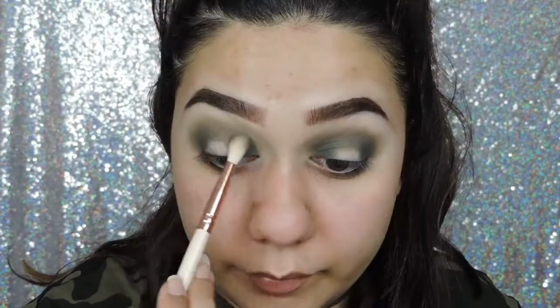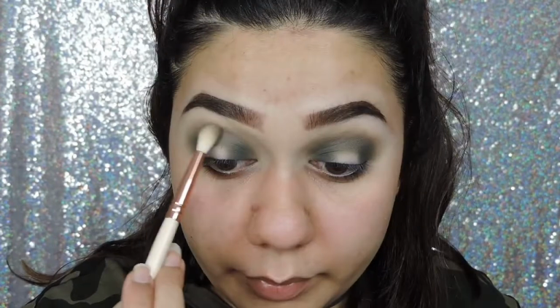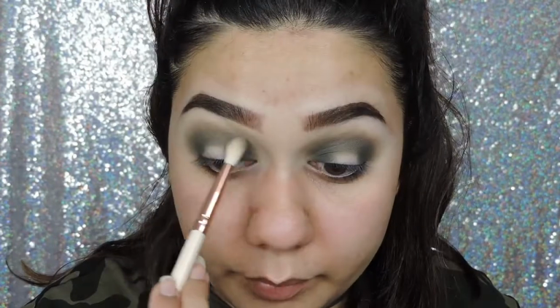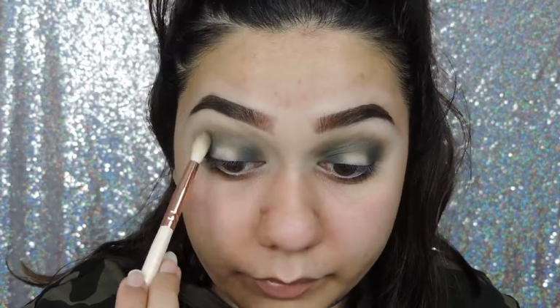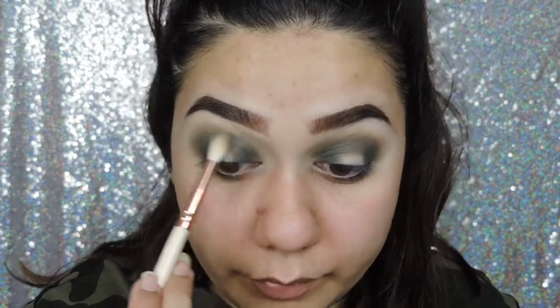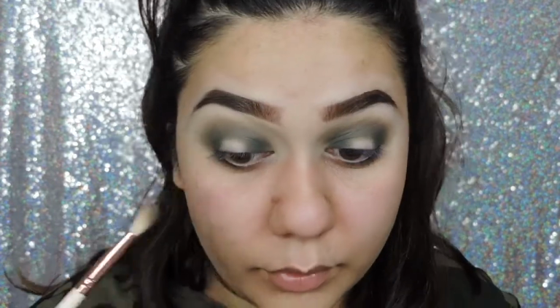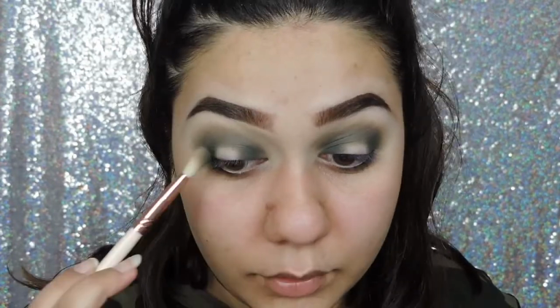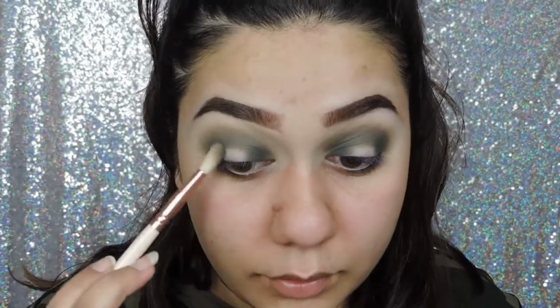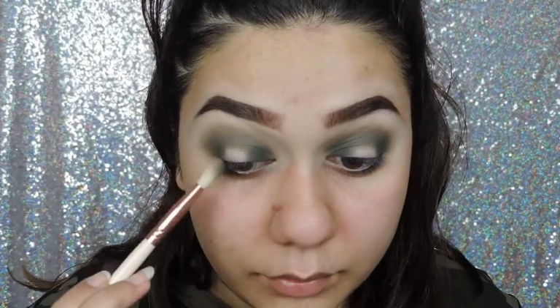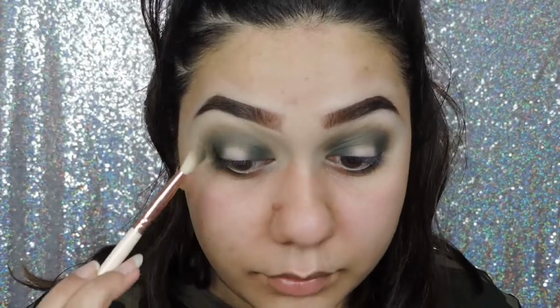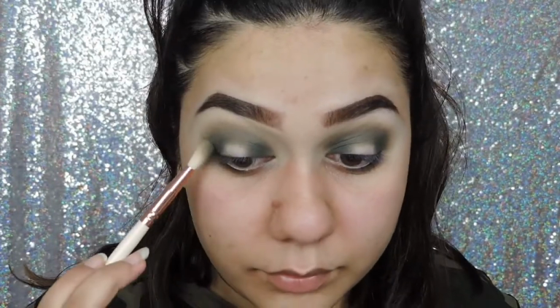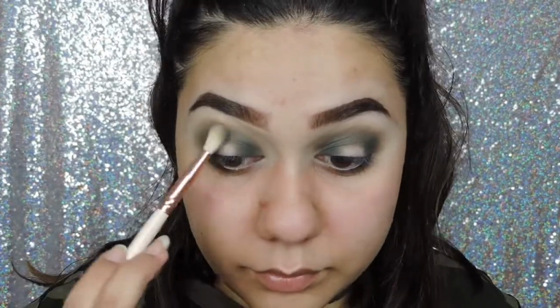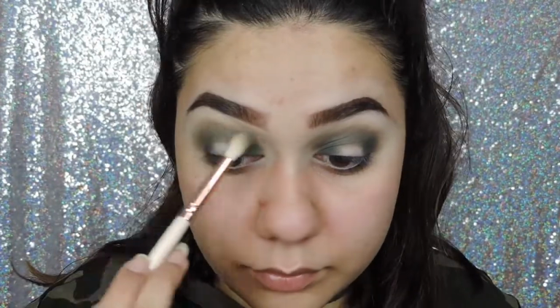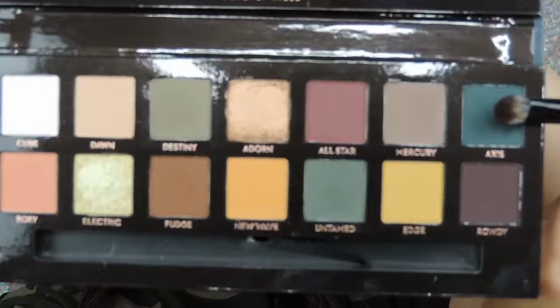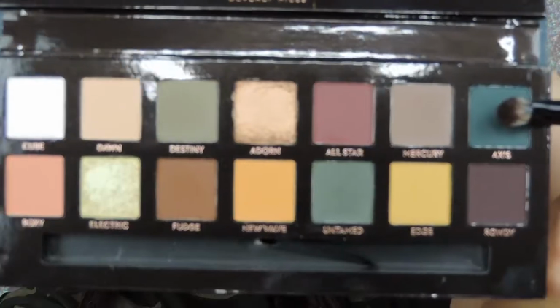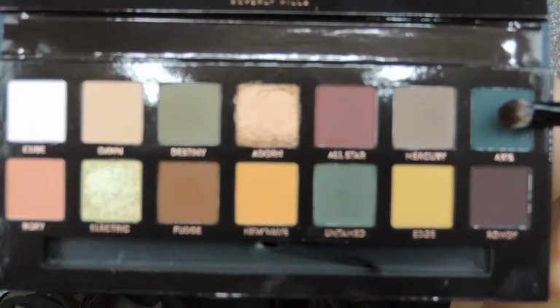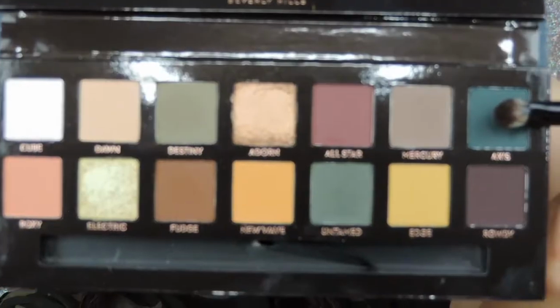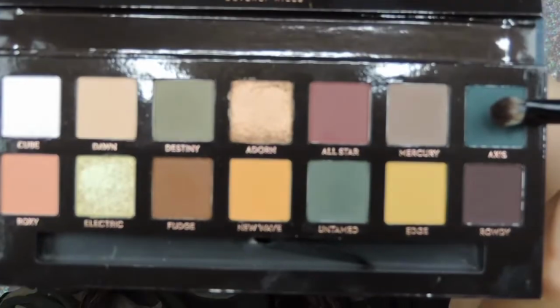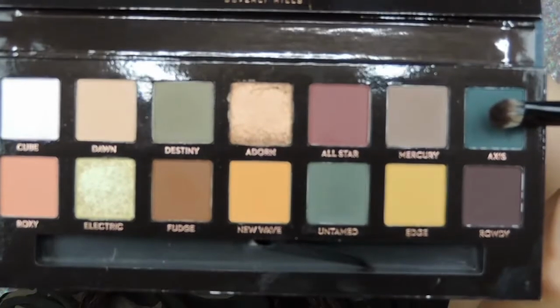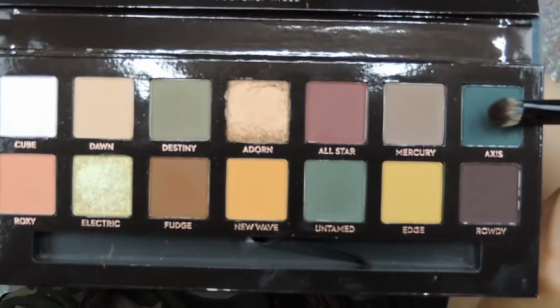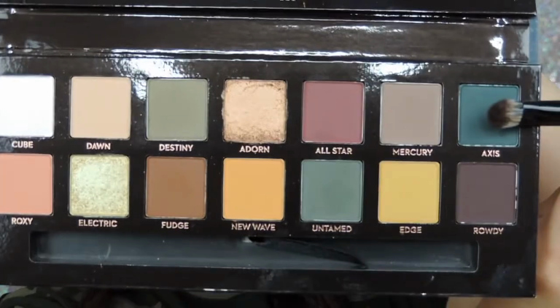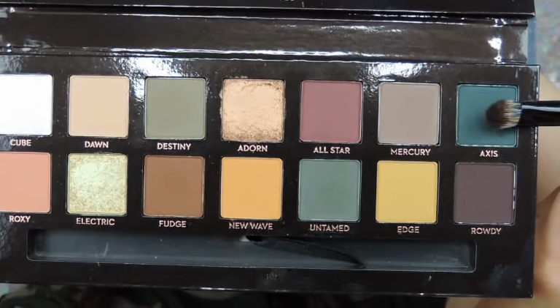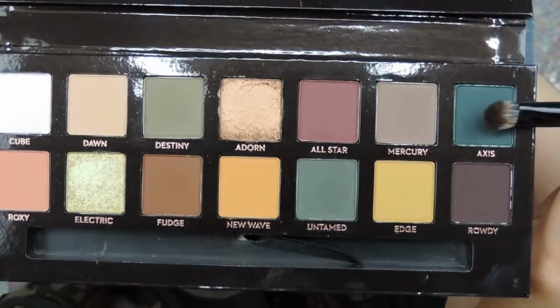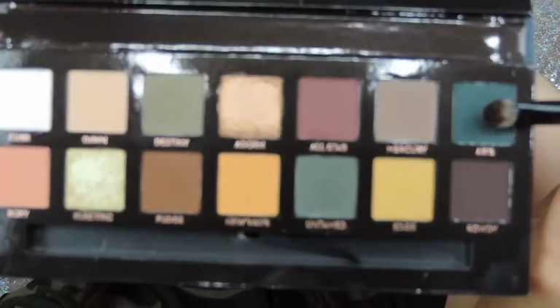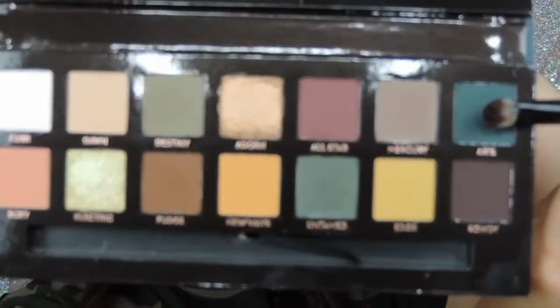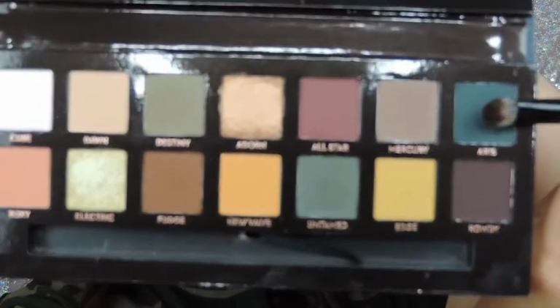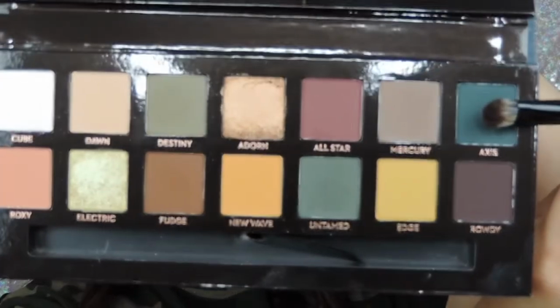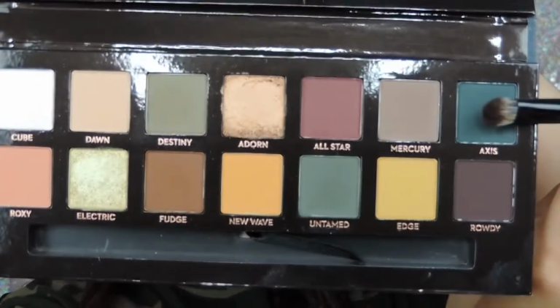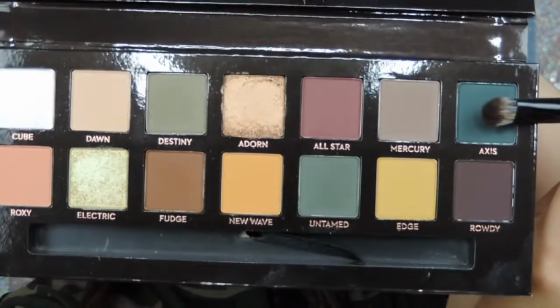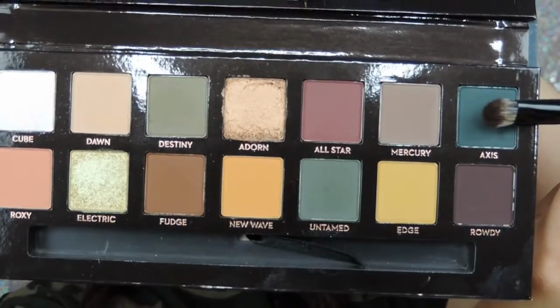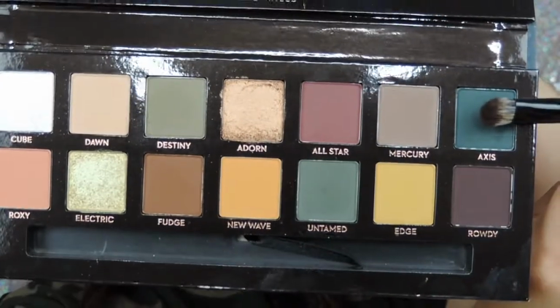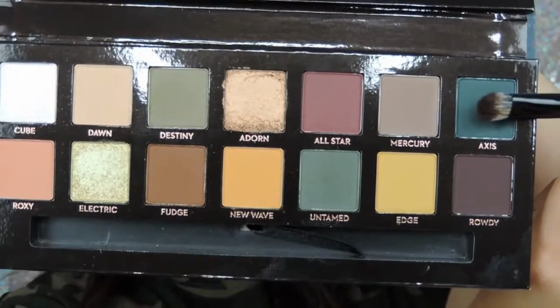I'm also doing the same thing with the next shade which is Axis, which is the perfect forest green colour.